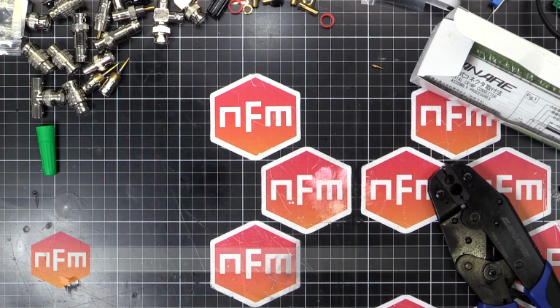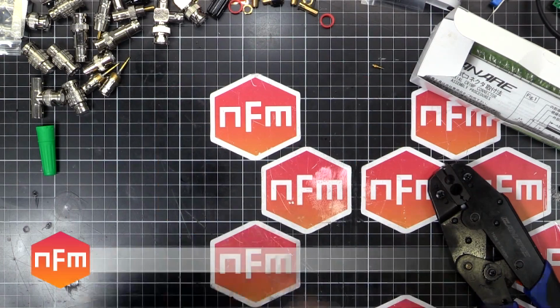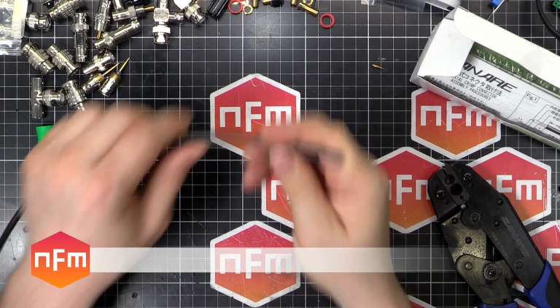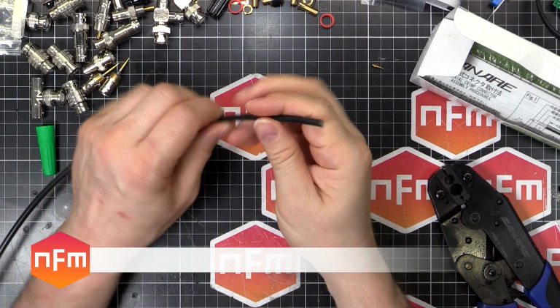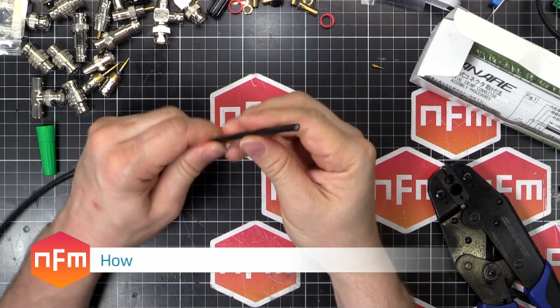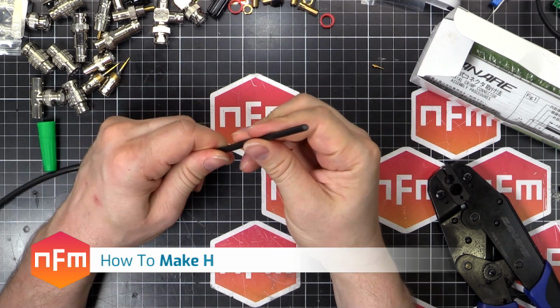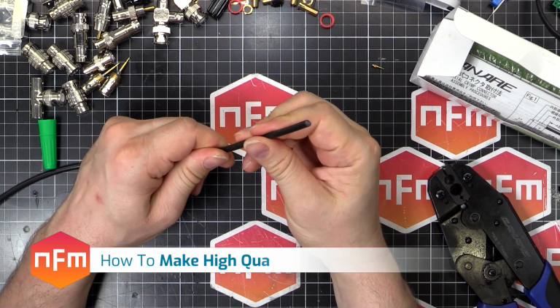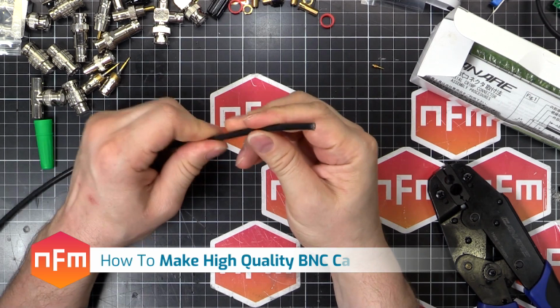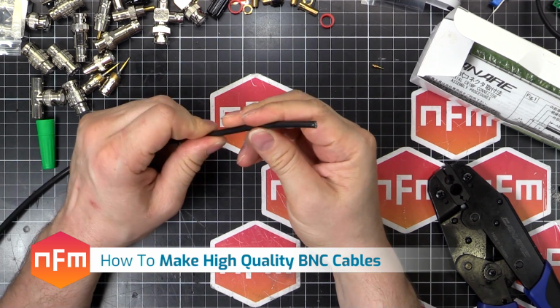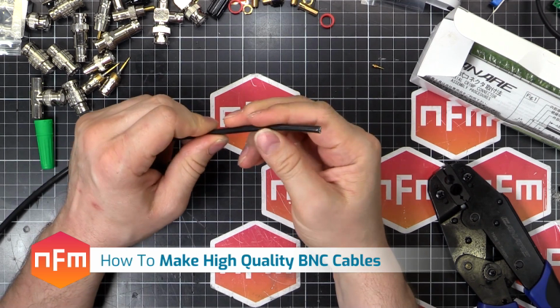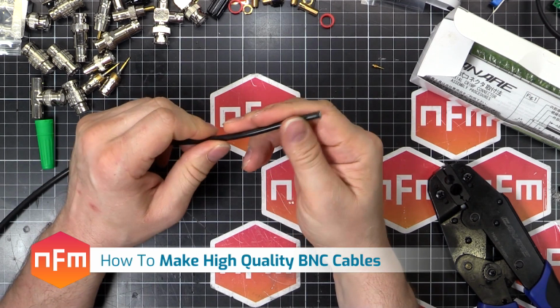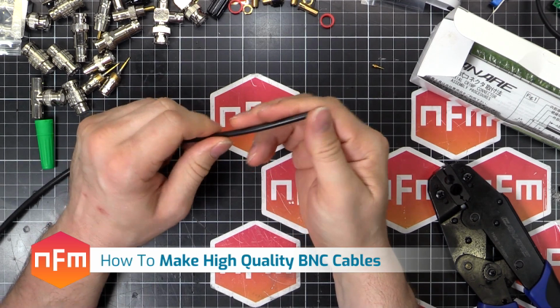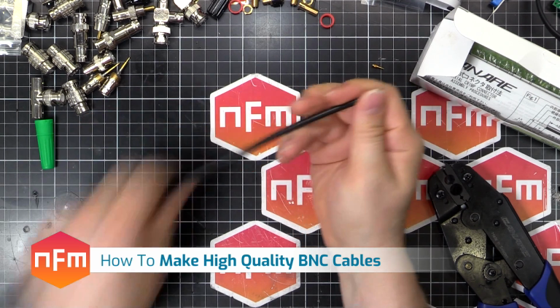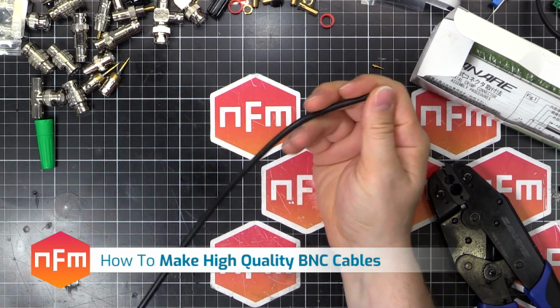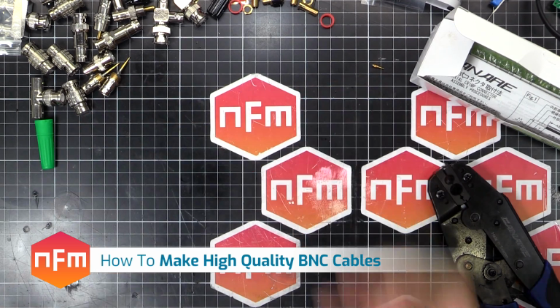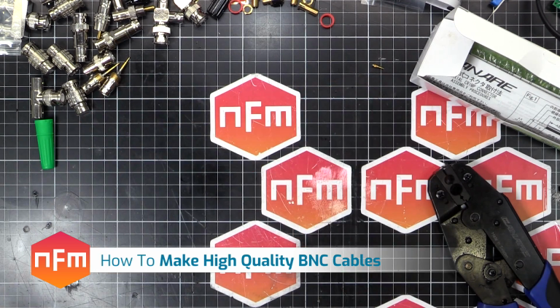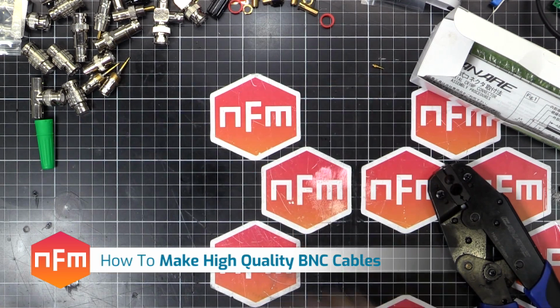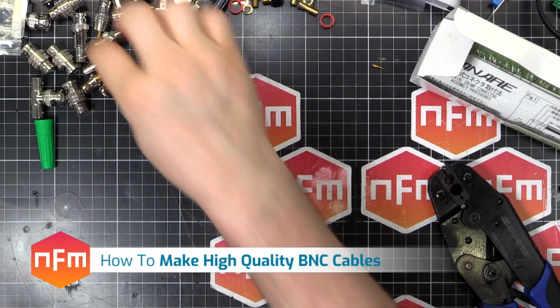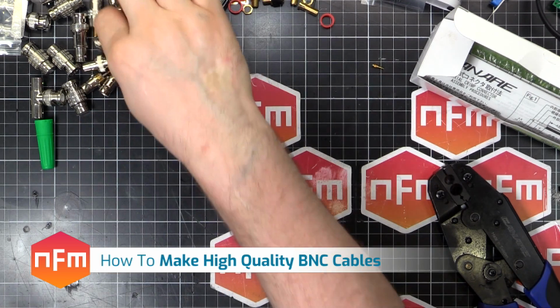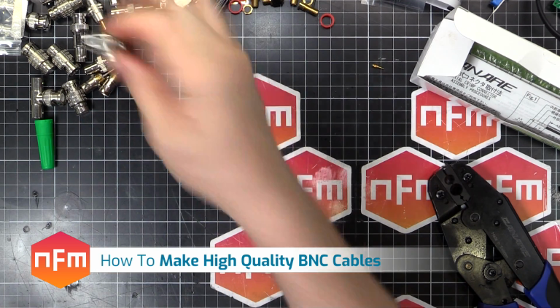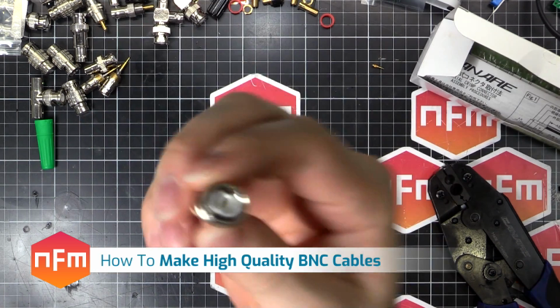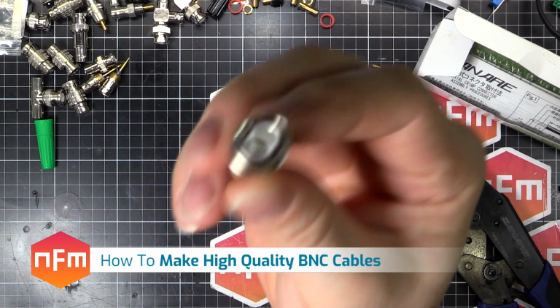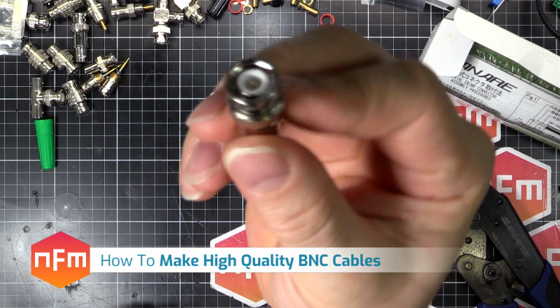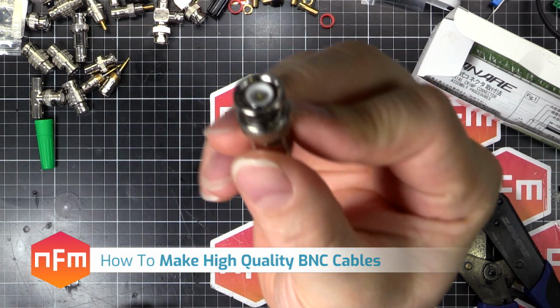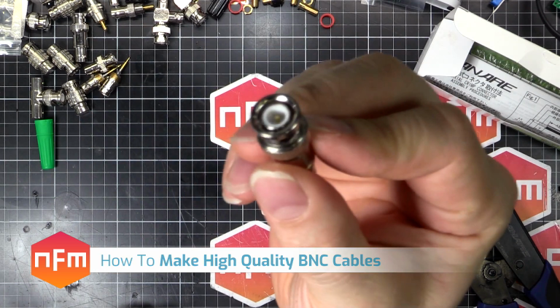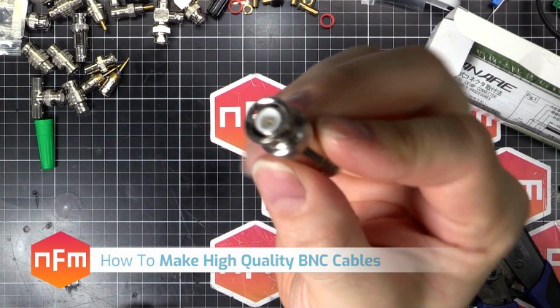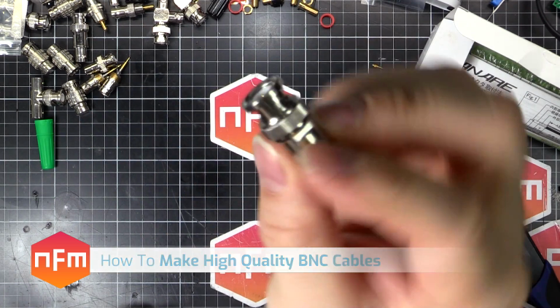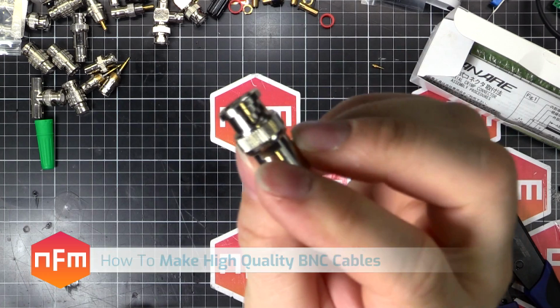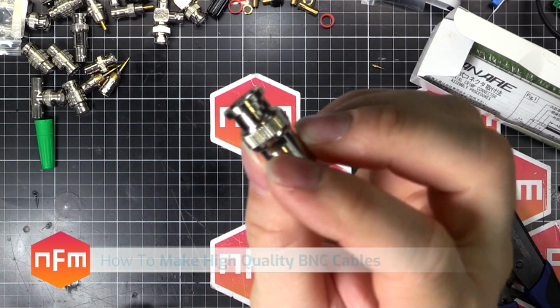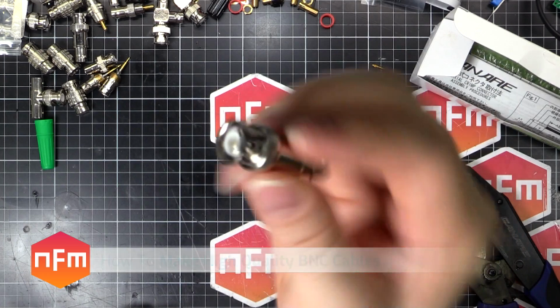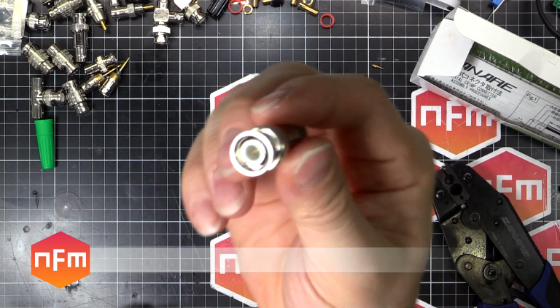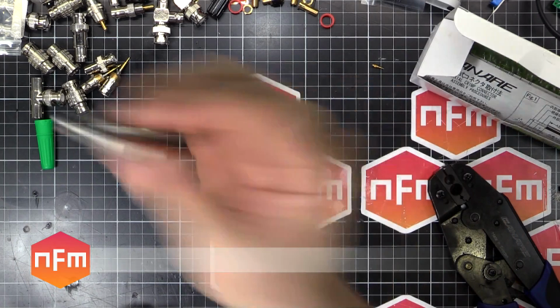Hey guys, I'm going to show you how to make some BNC cables — the sort of things that you use on your oscilloscopes and whatnot.